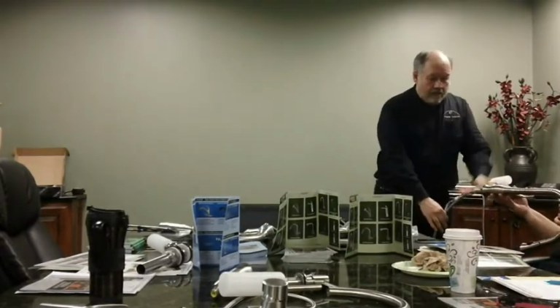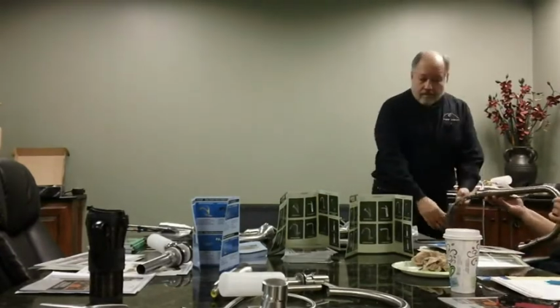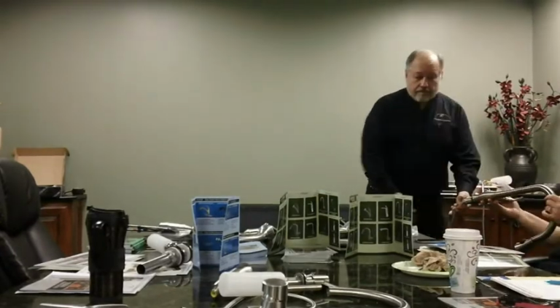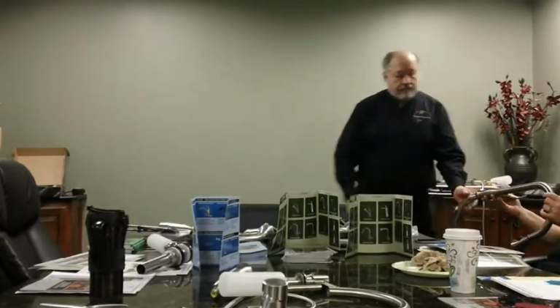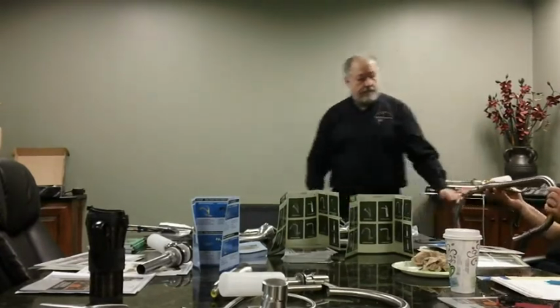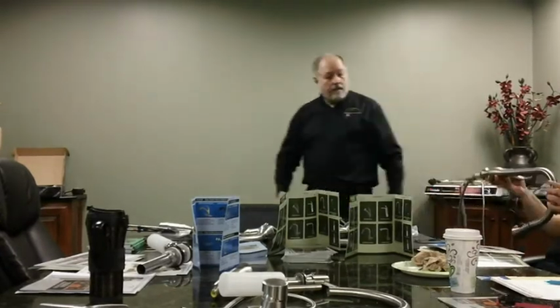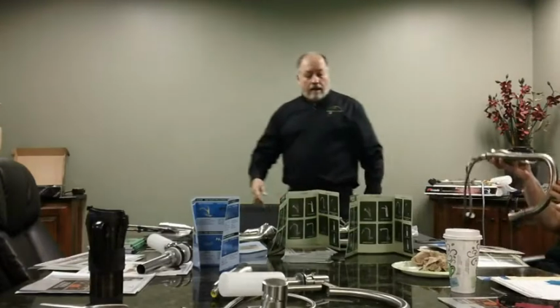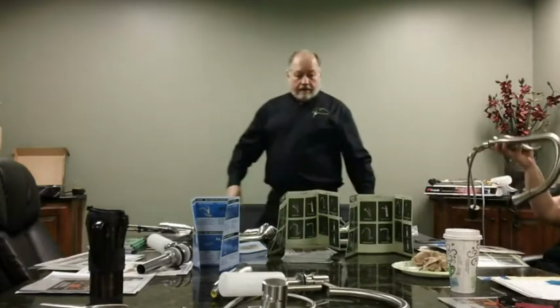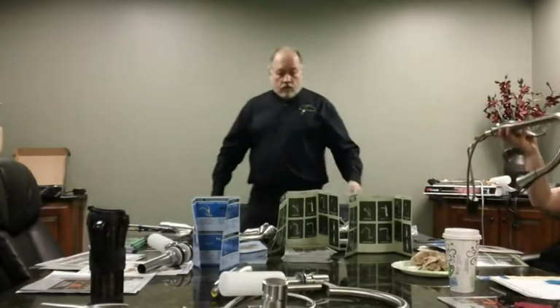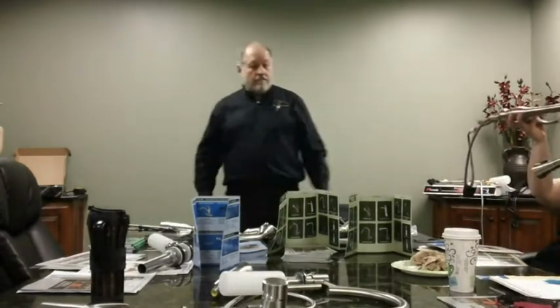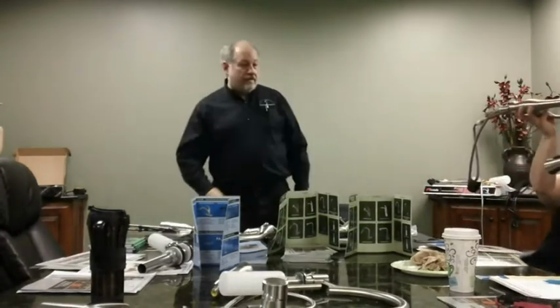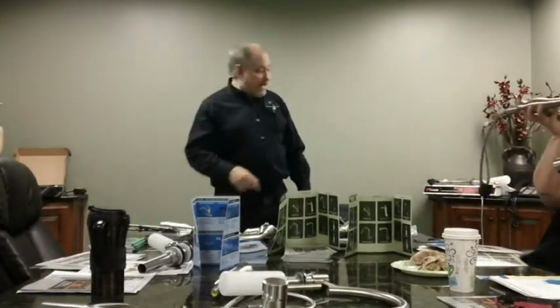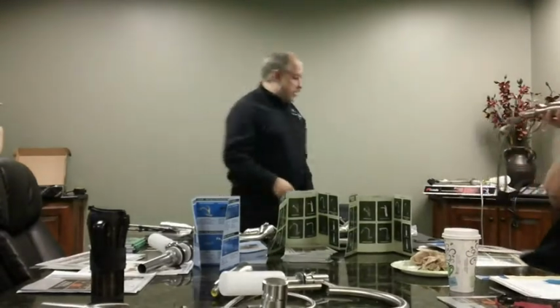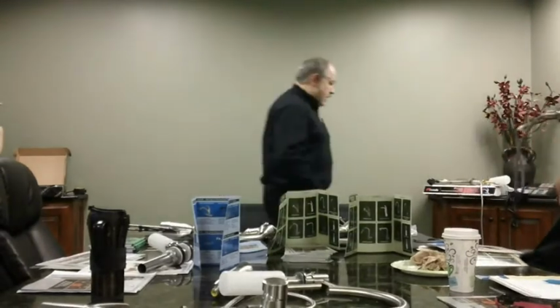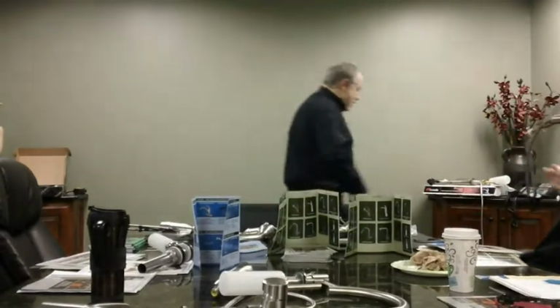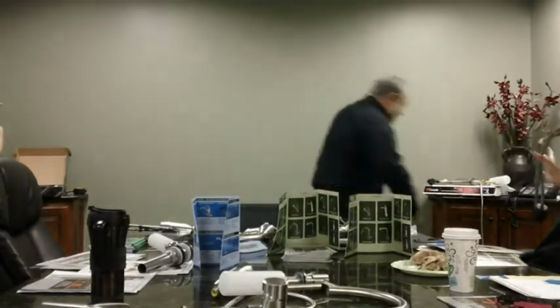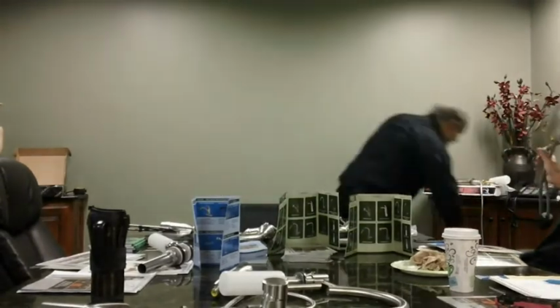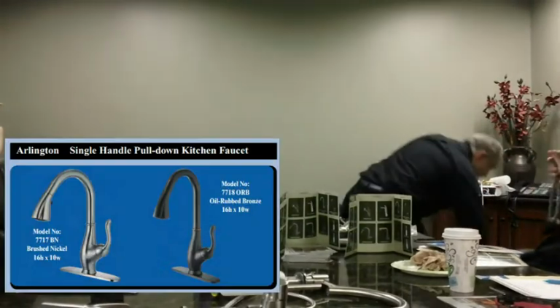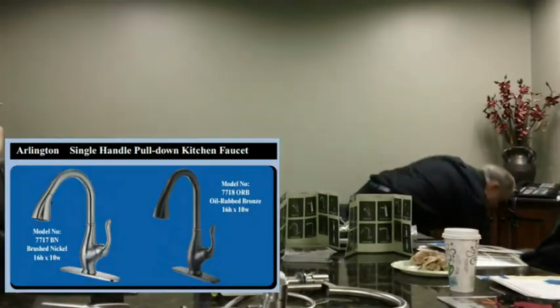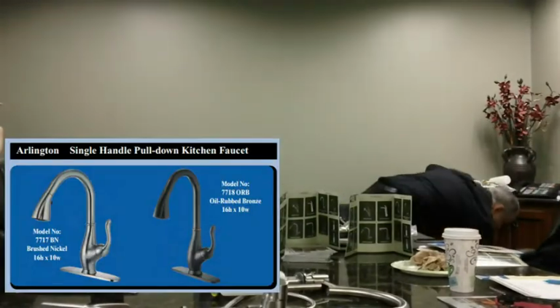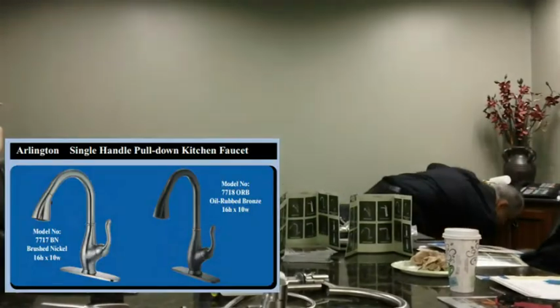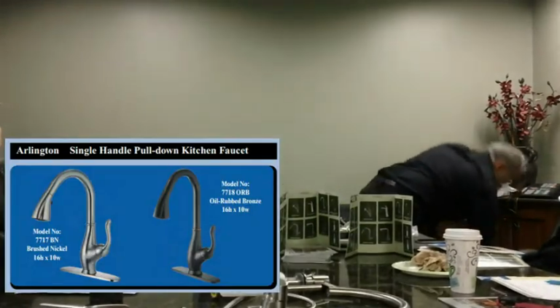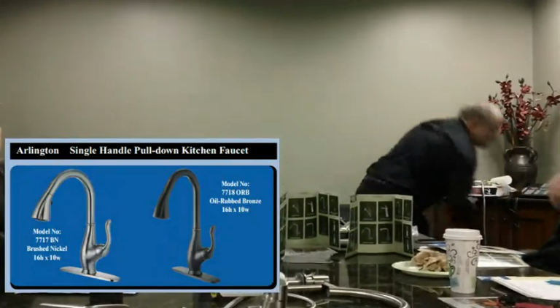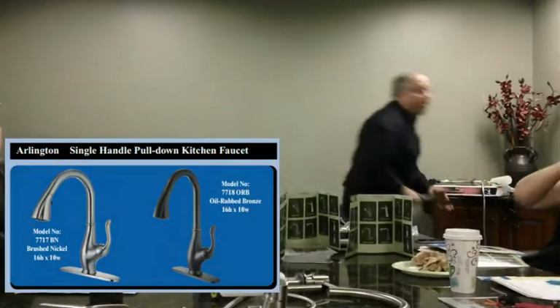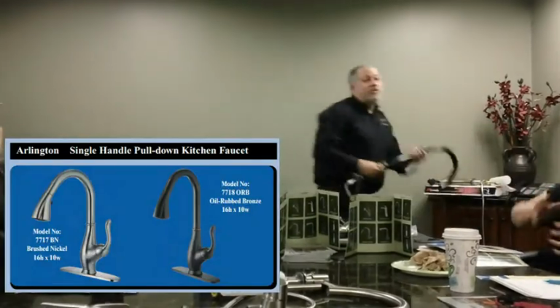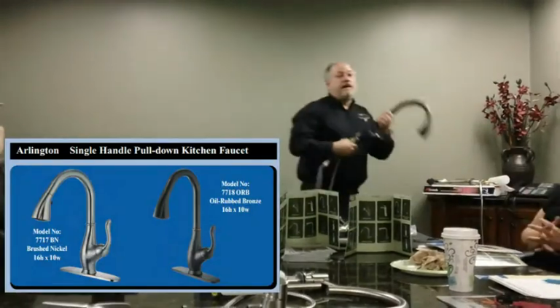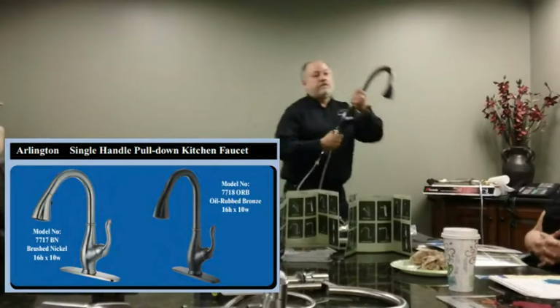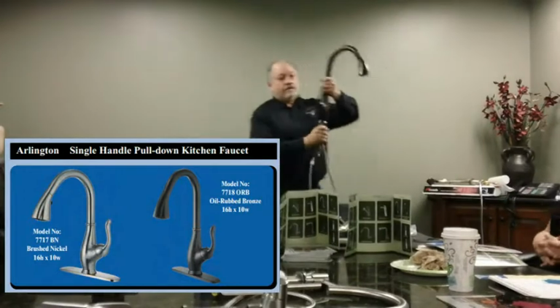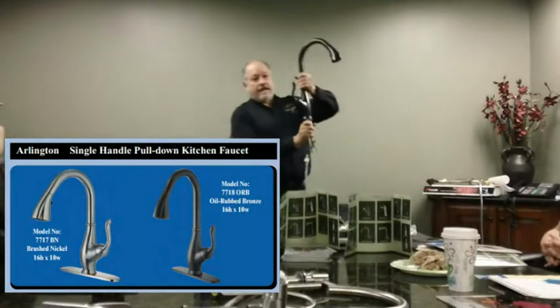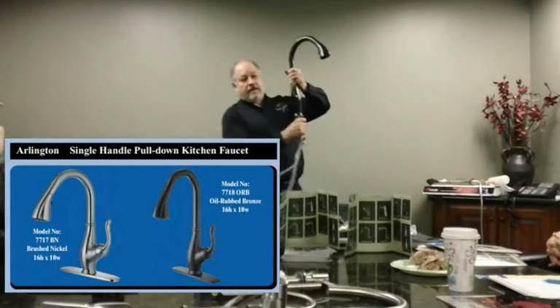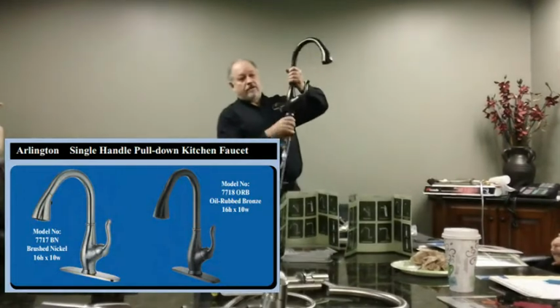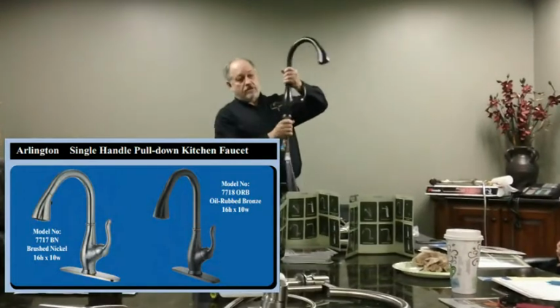I'll pass that around. You can mount the handle in any direction.